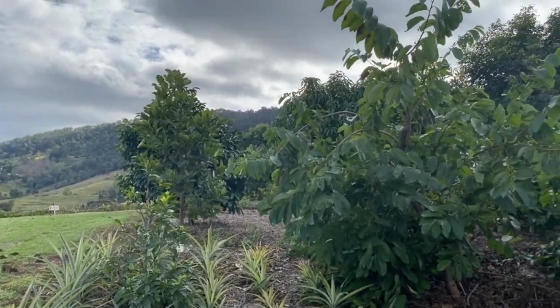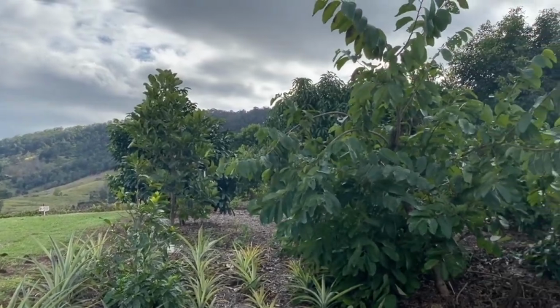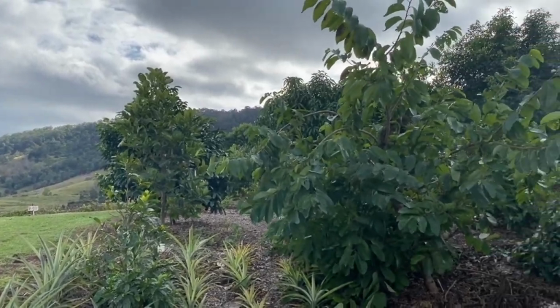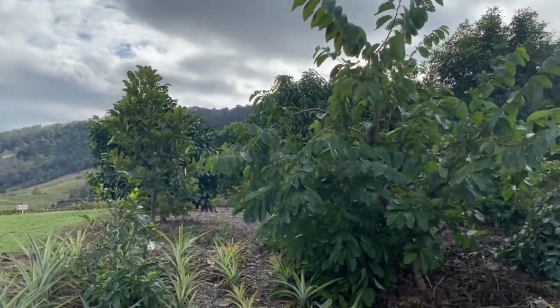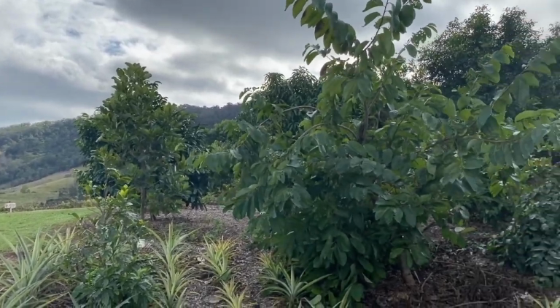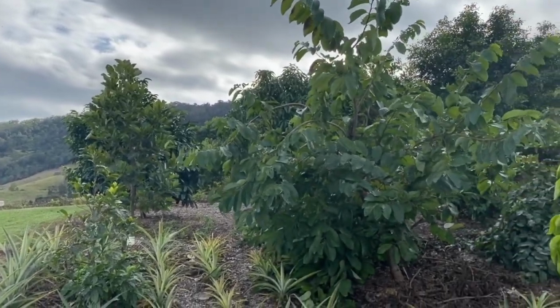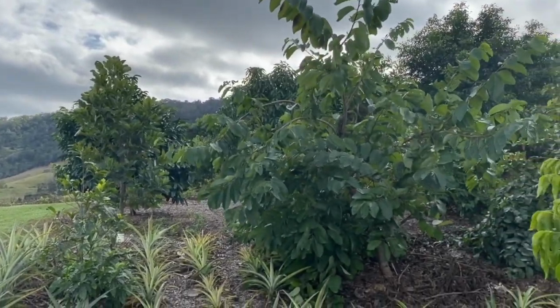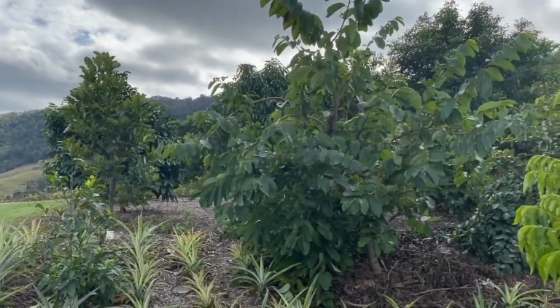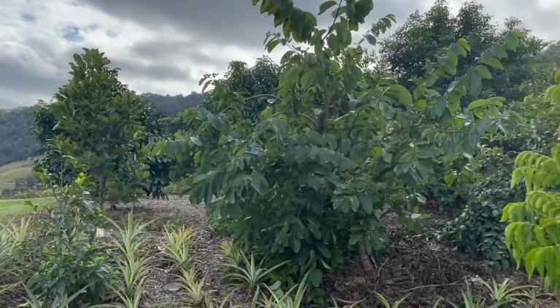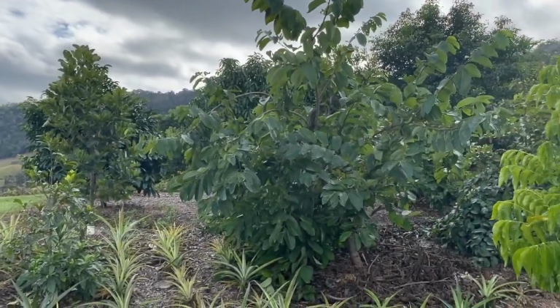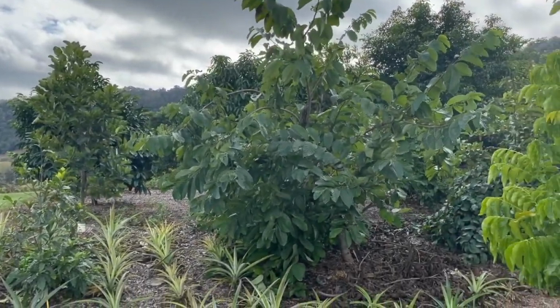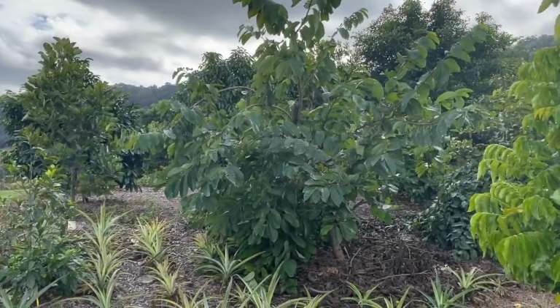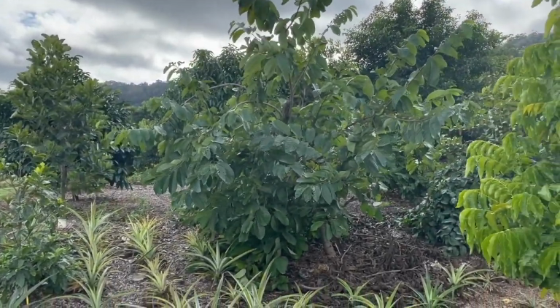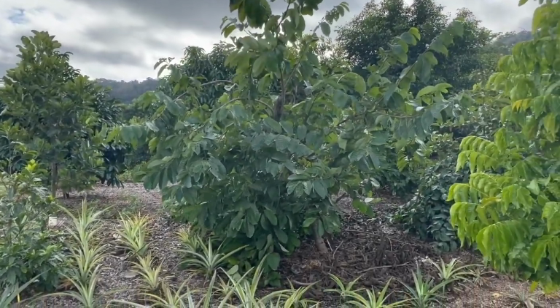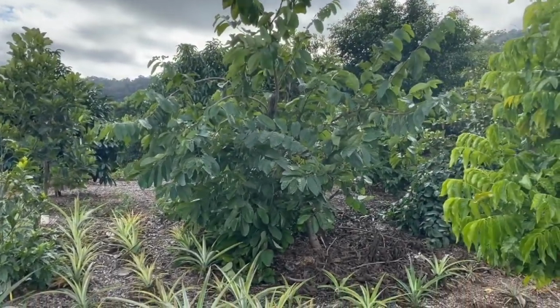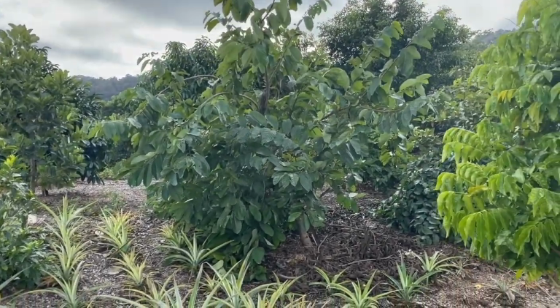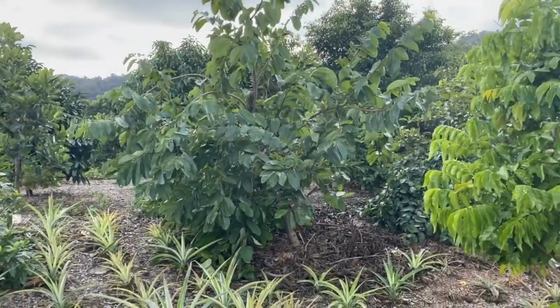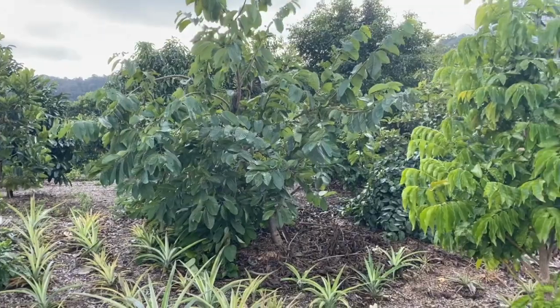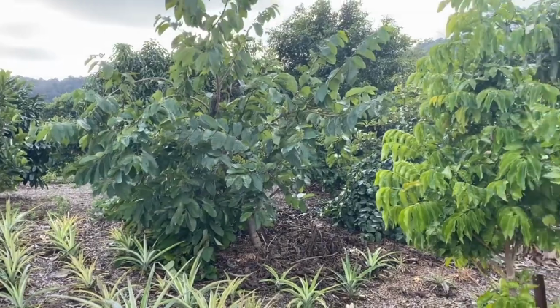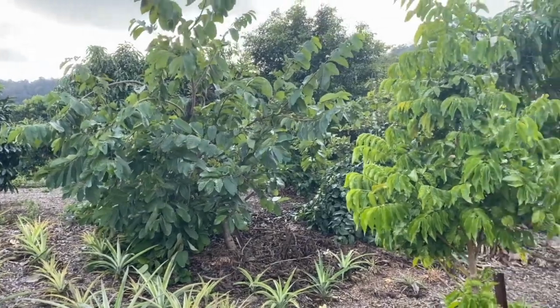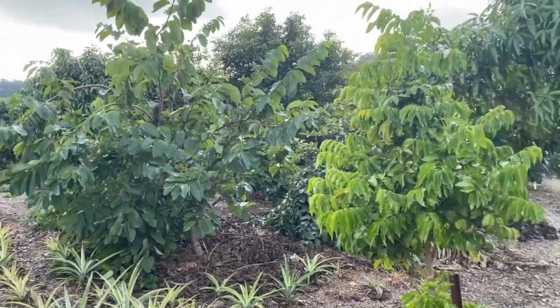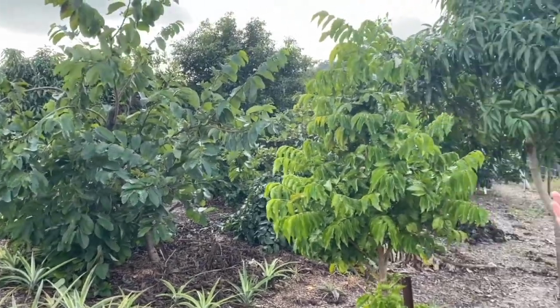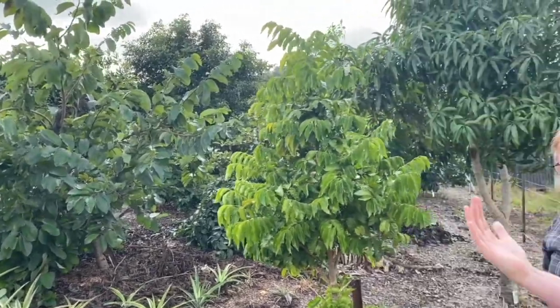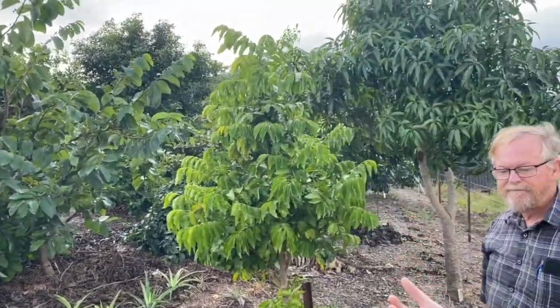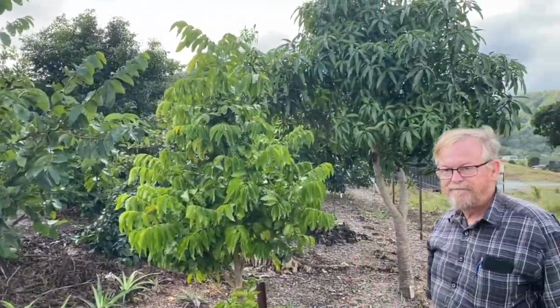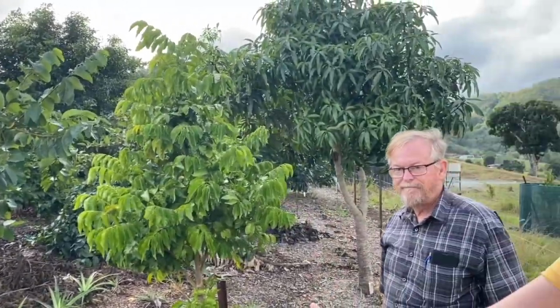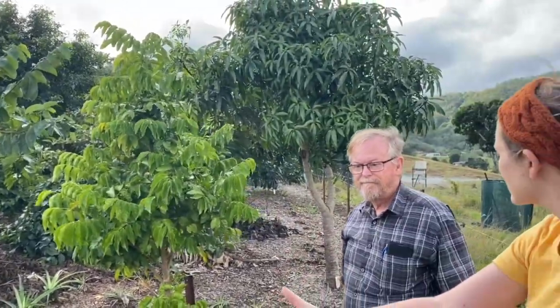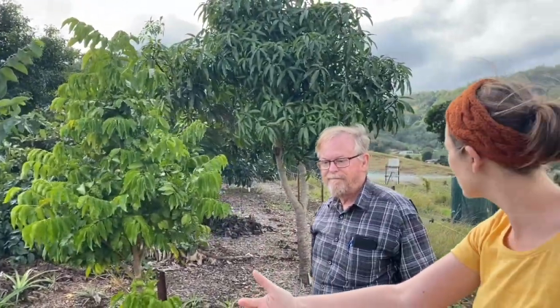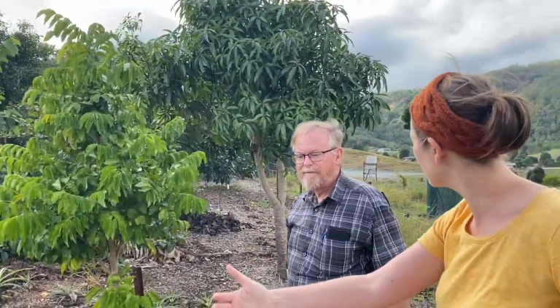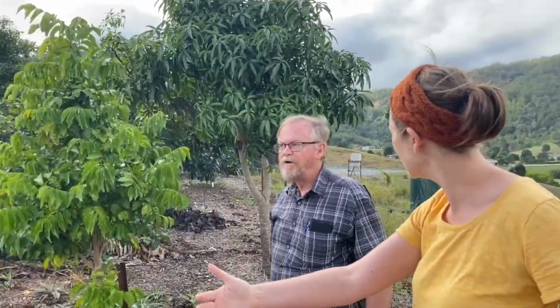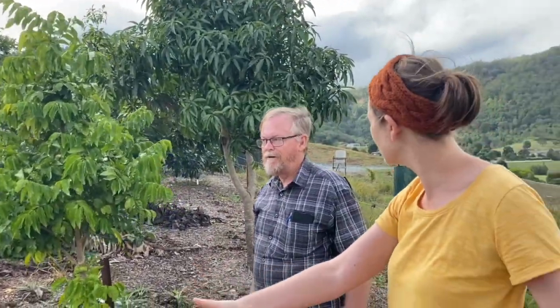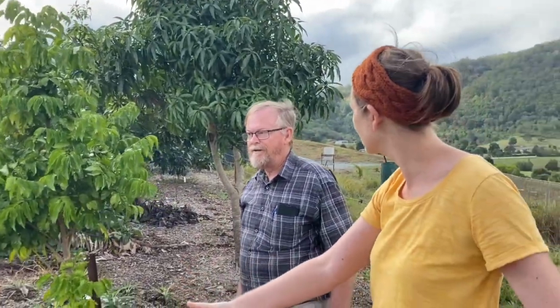So most of the fruit trees you've got are concentrated in this area here, and then you've got some running down the boundaries. Correct, yes.